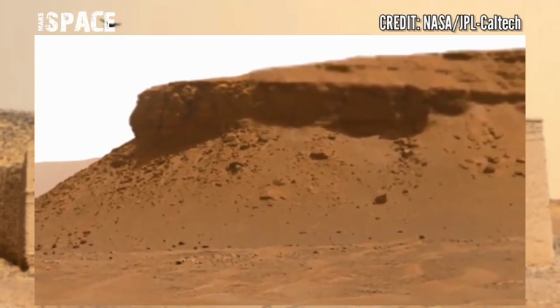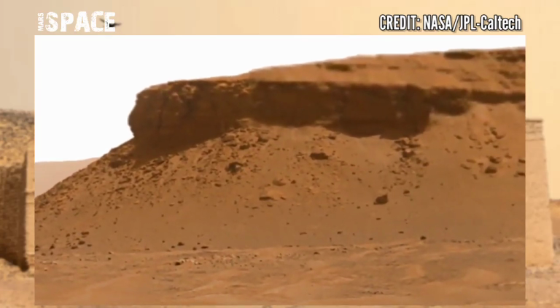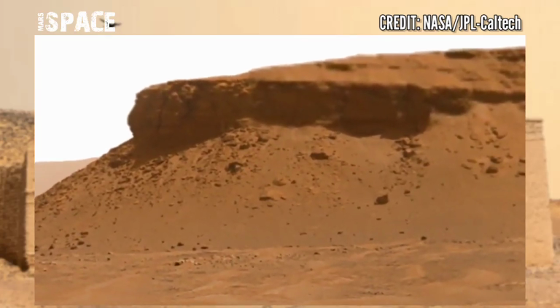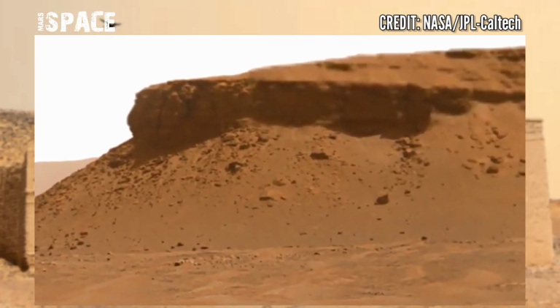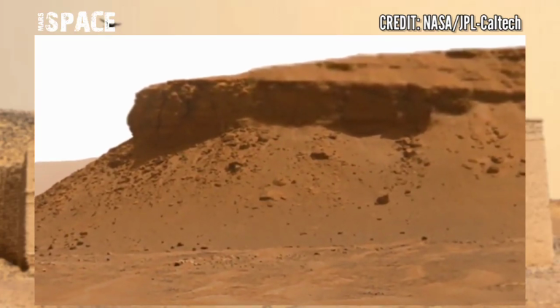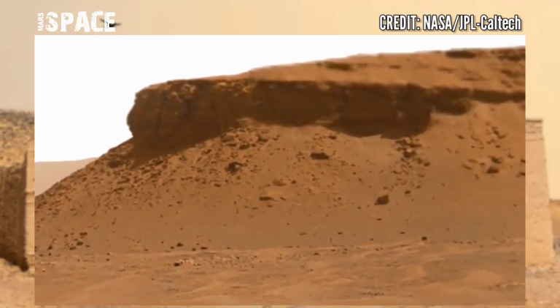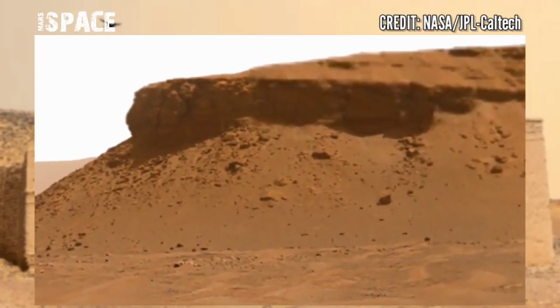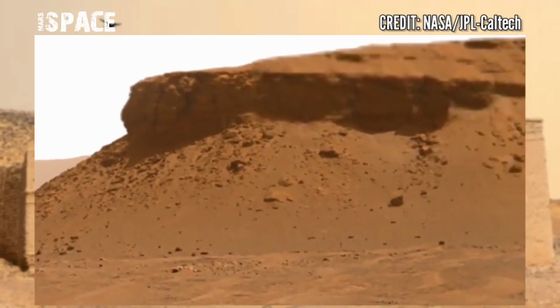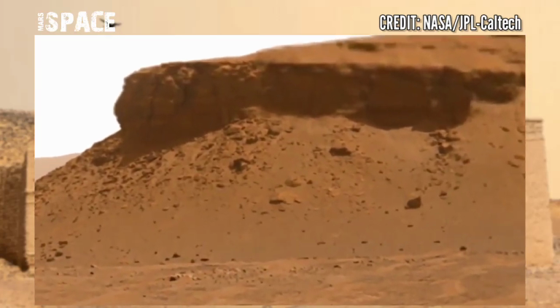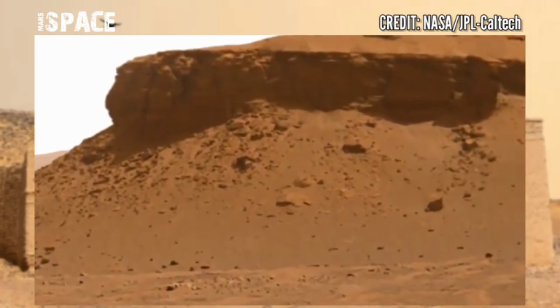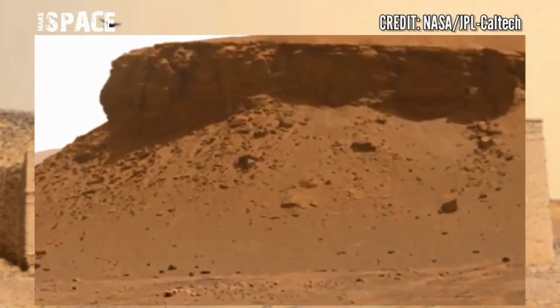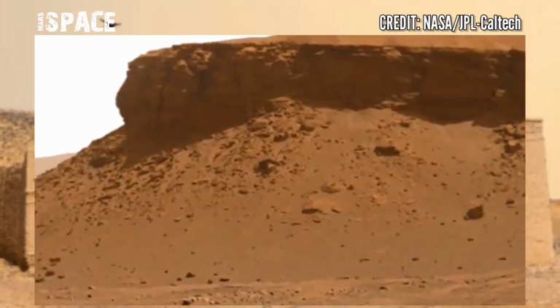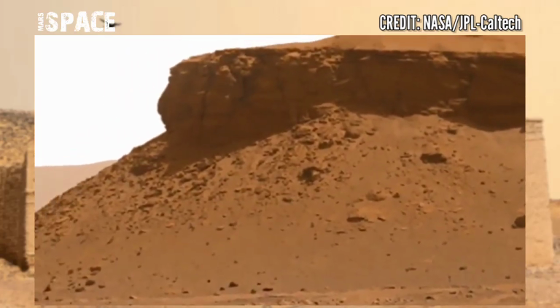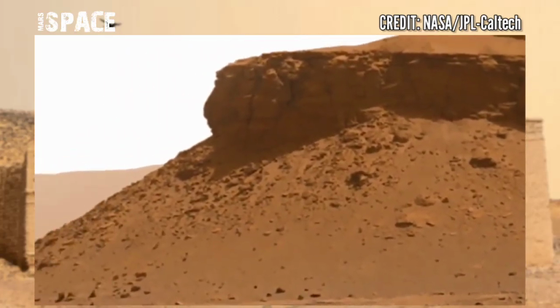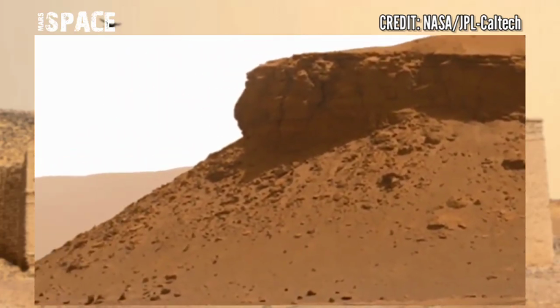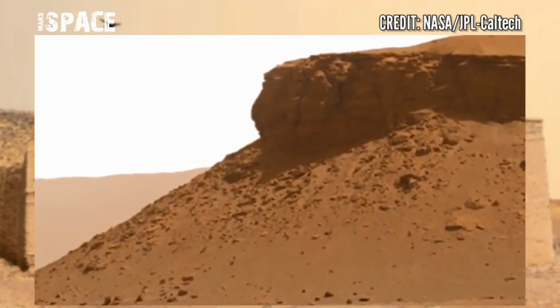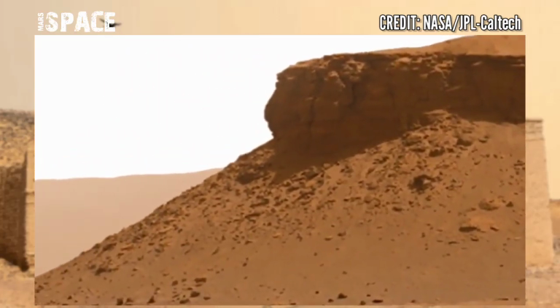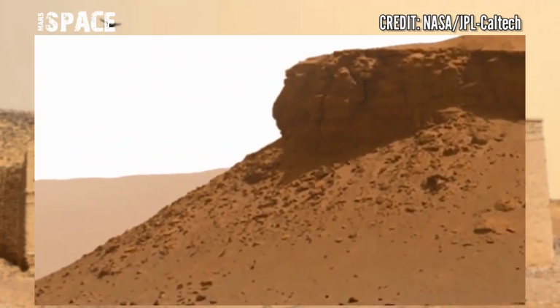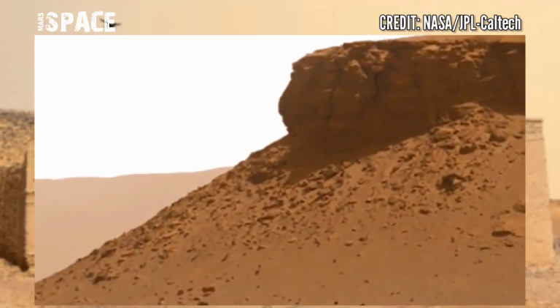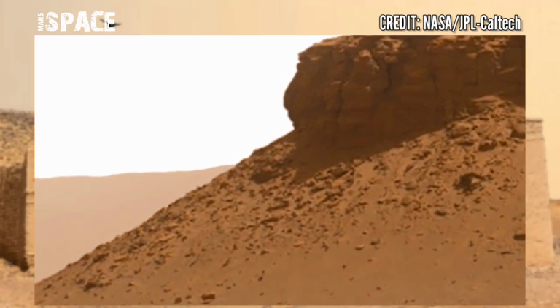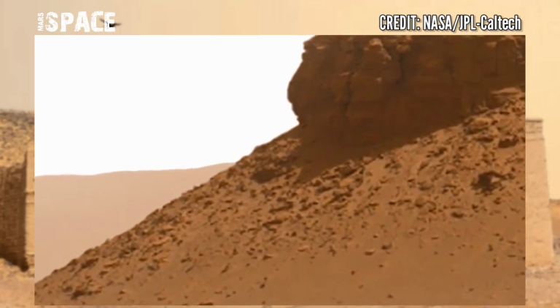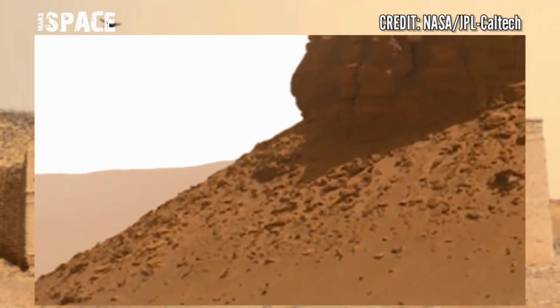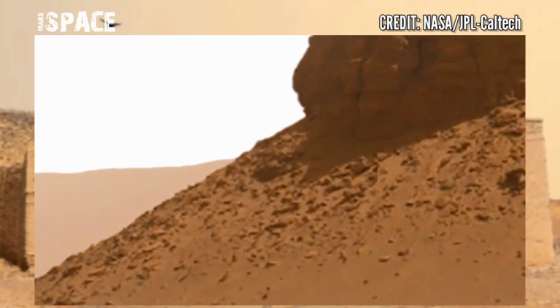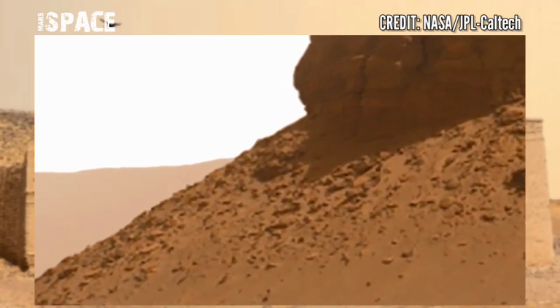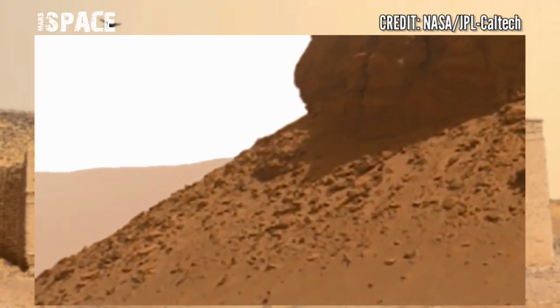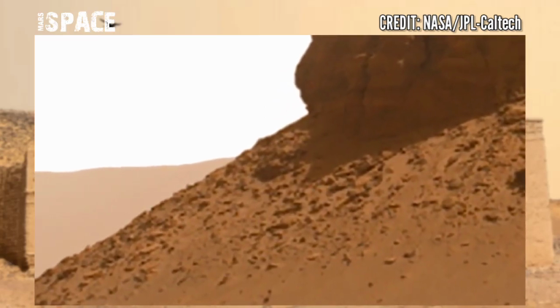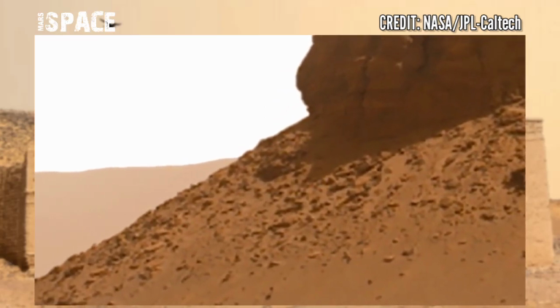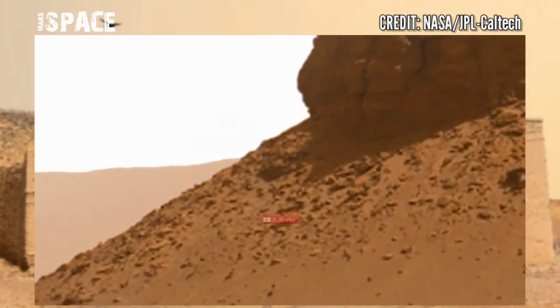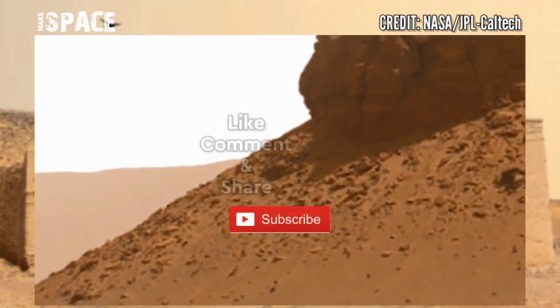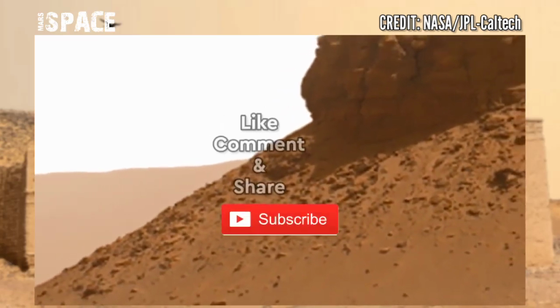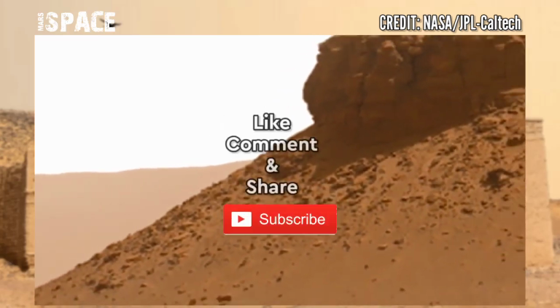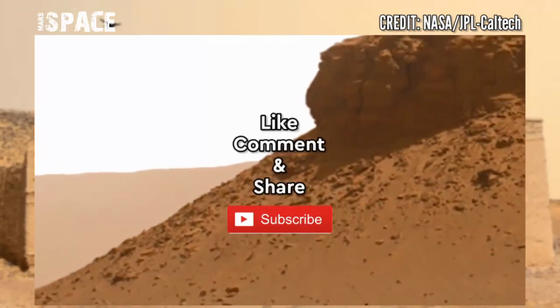If you like this, hit thumbs up and don't forget to share with your friends. Stay connected with Mars Space. Thanks for watching.